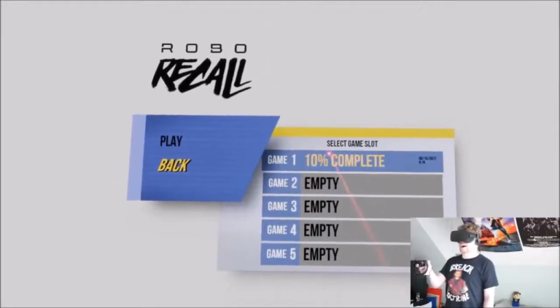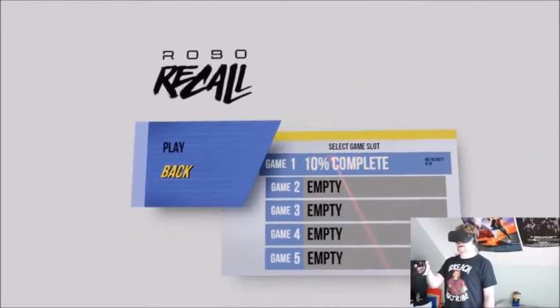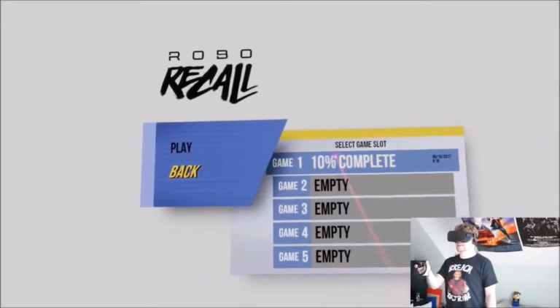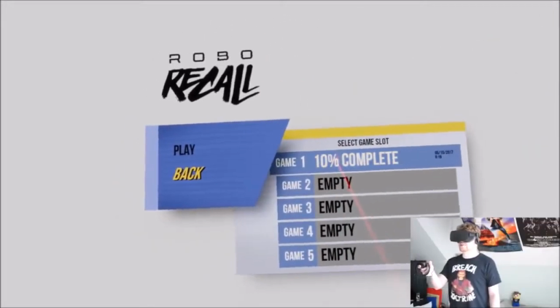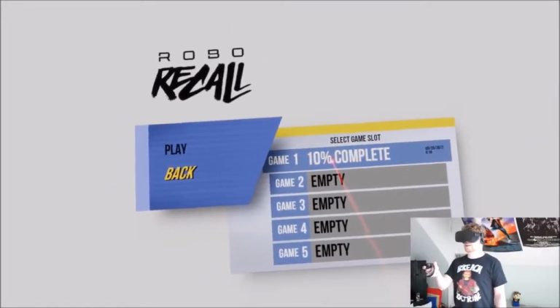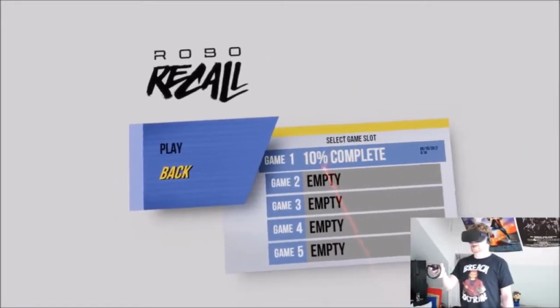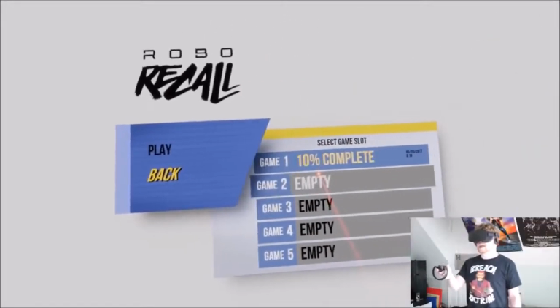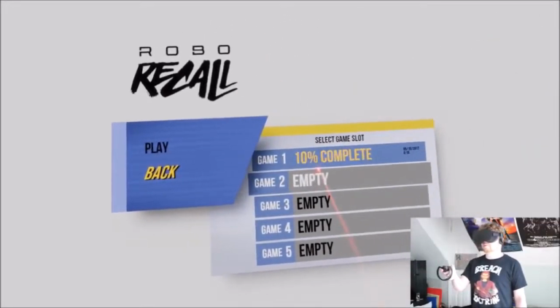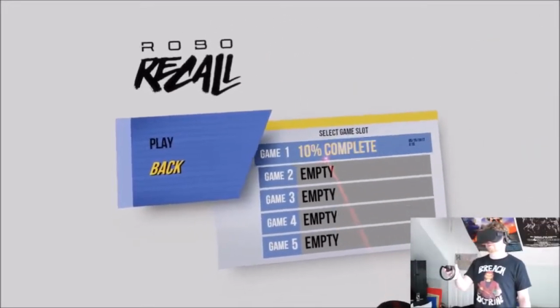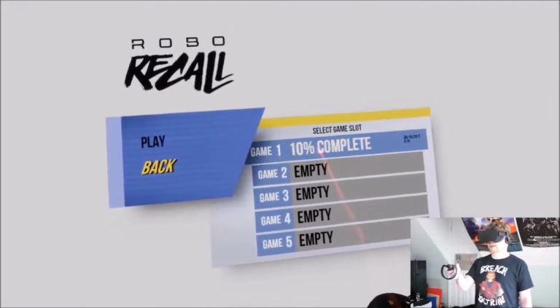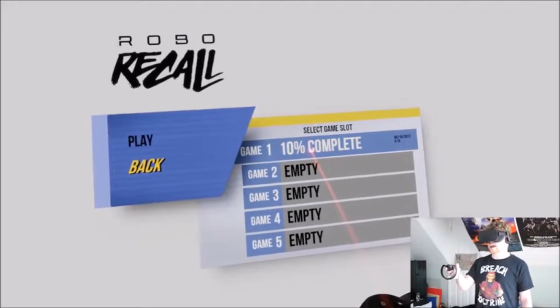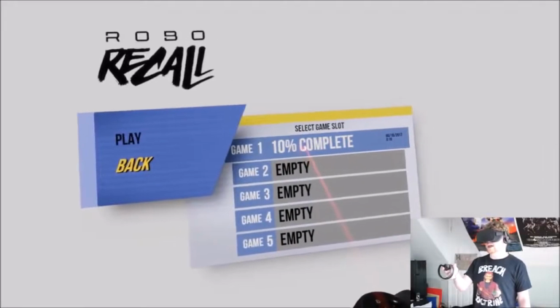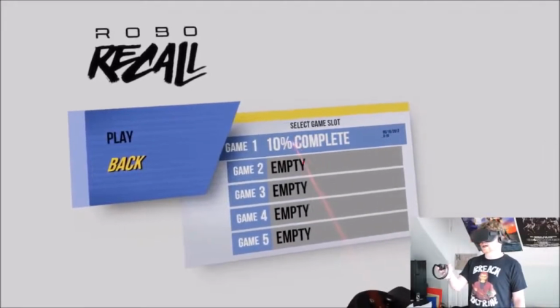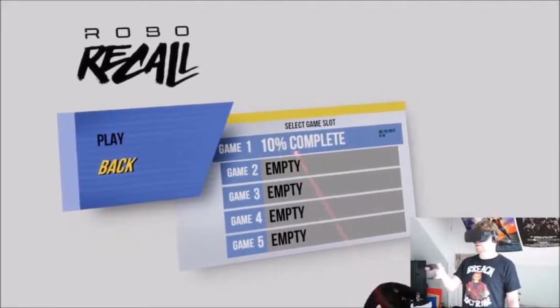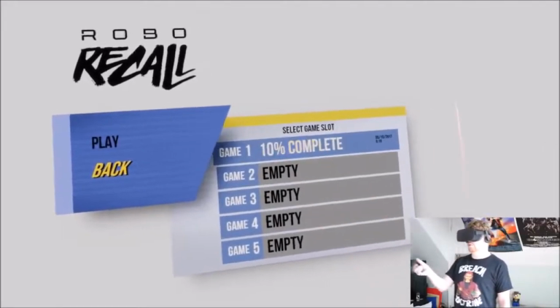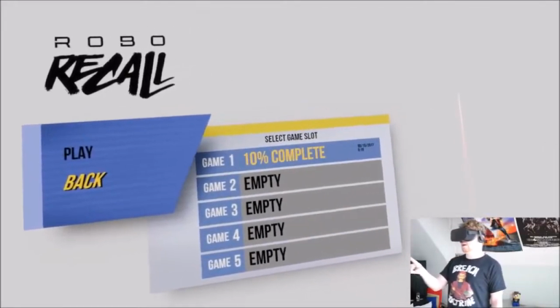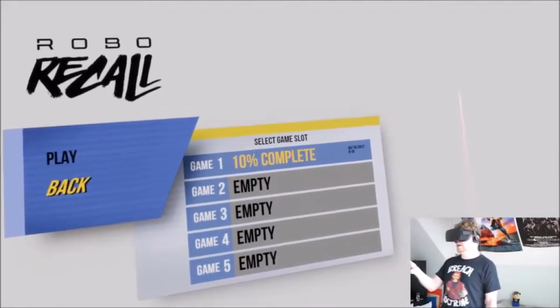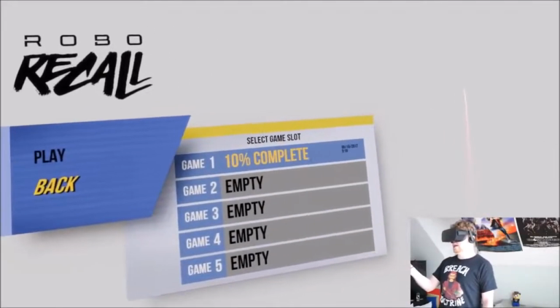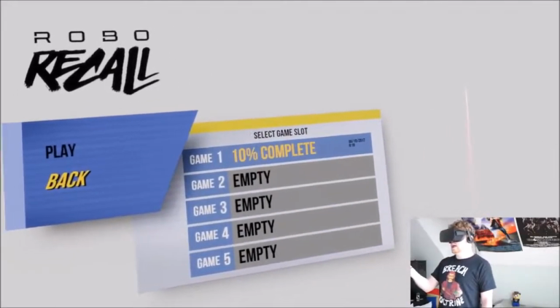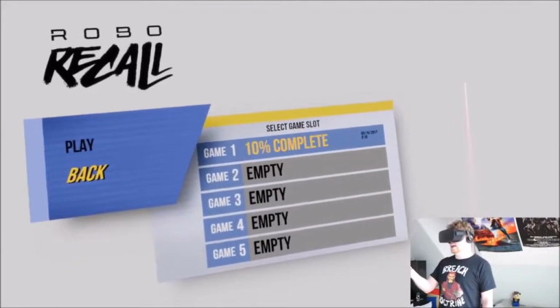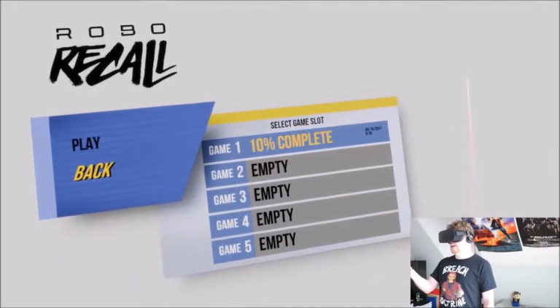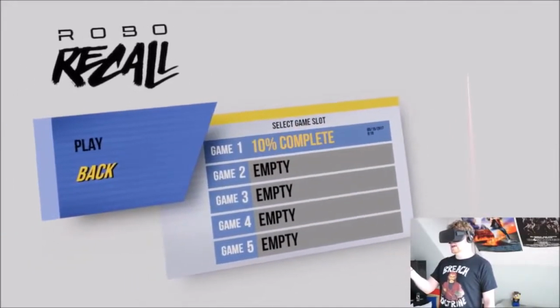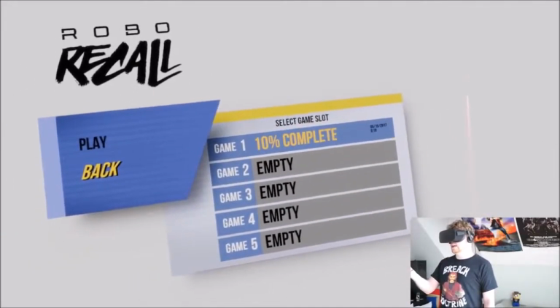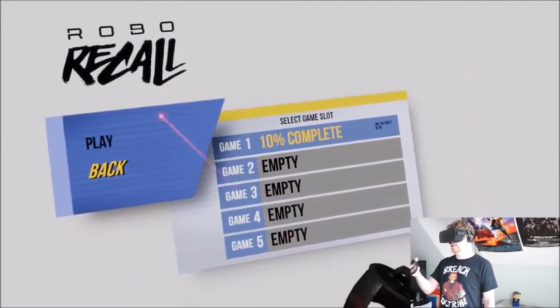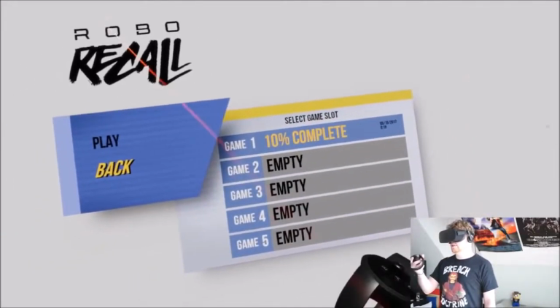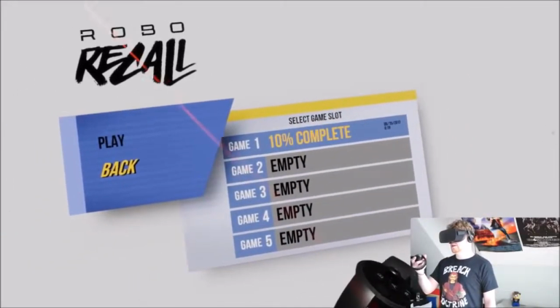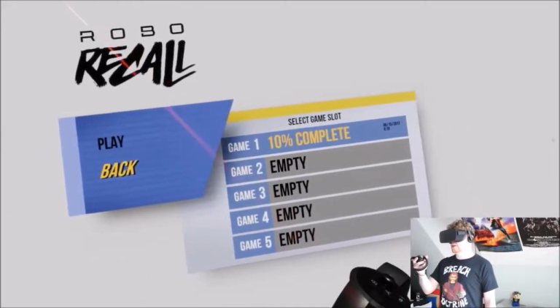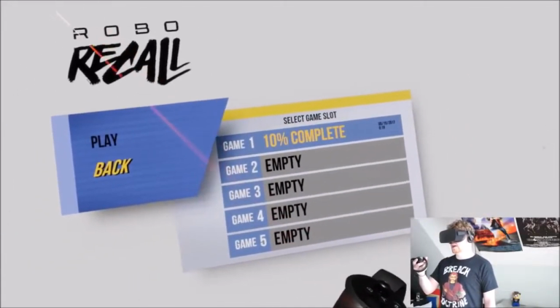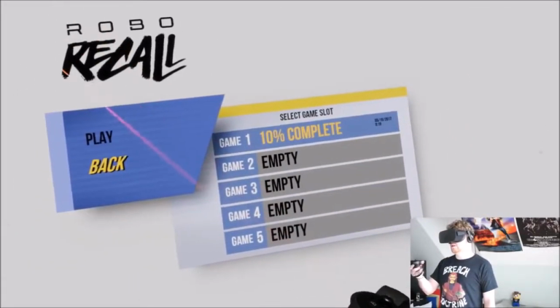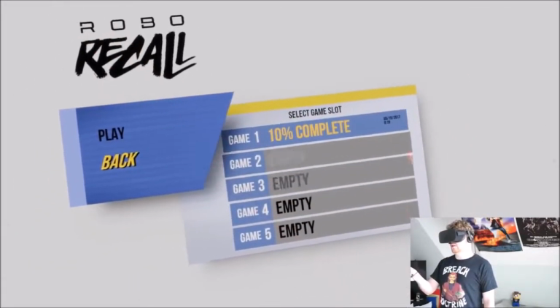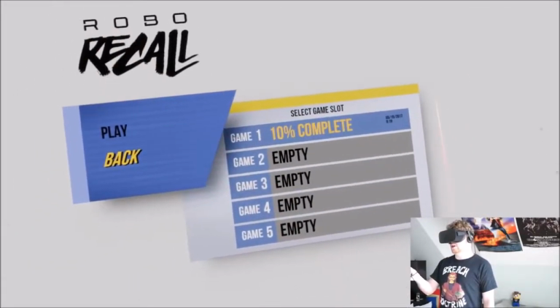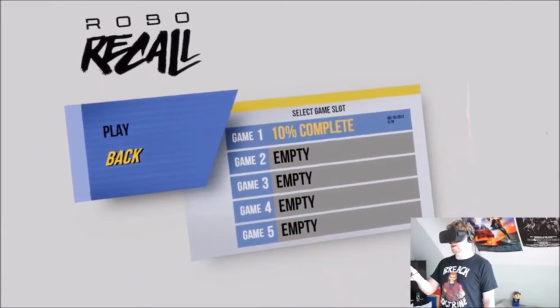I did start a game, and I recorded it, and then I looked at the footage, and there was no audio.